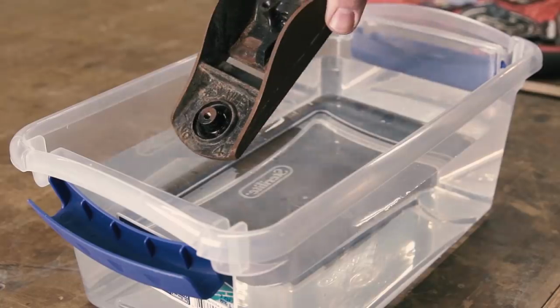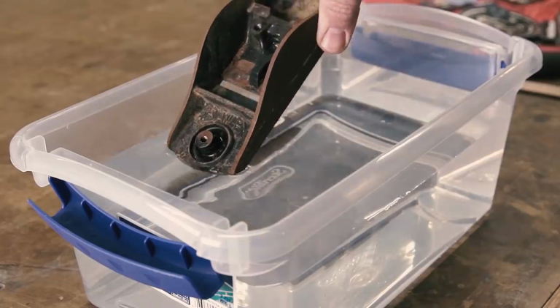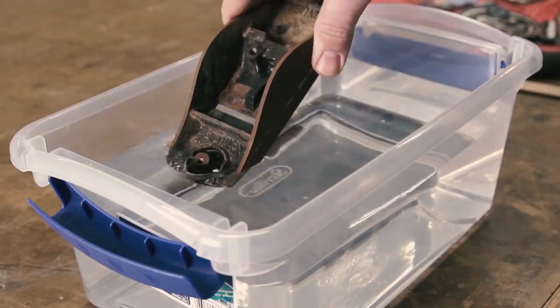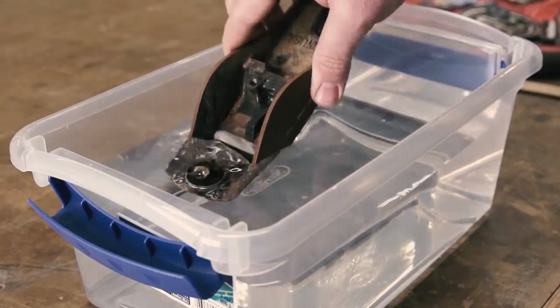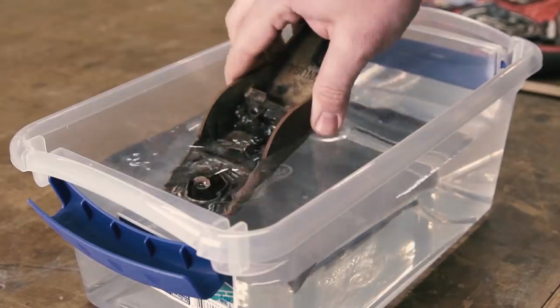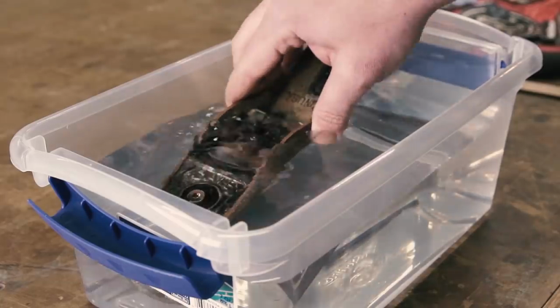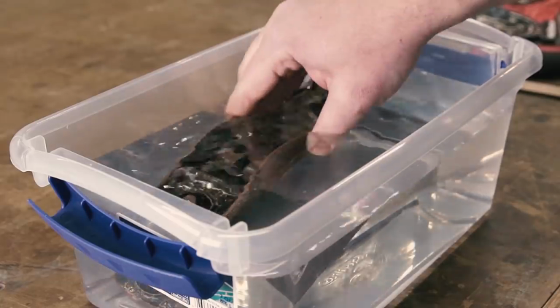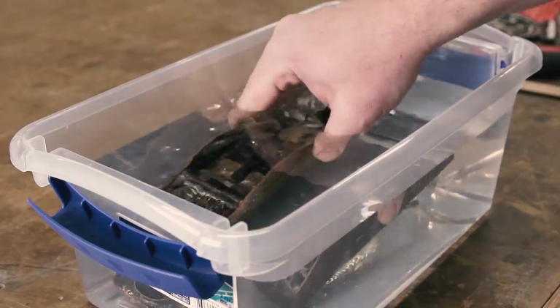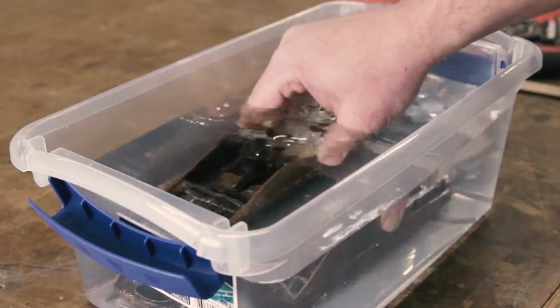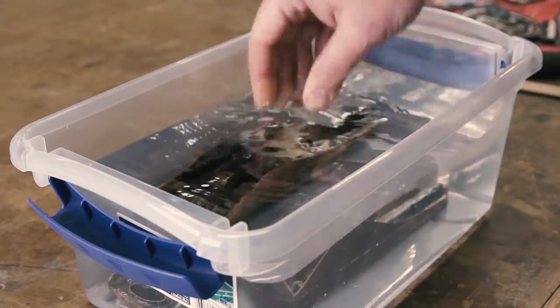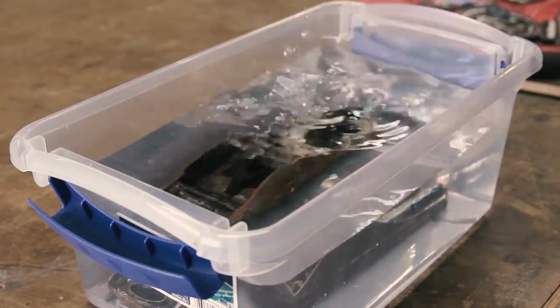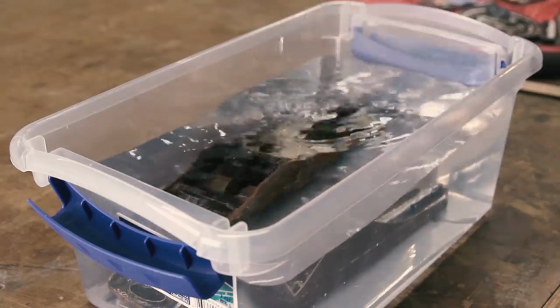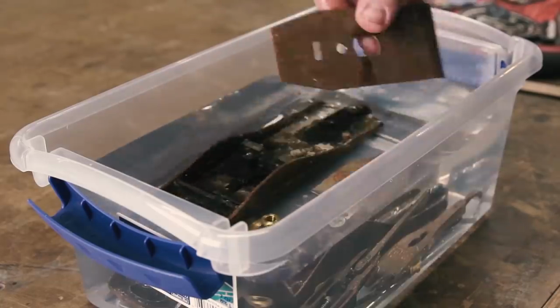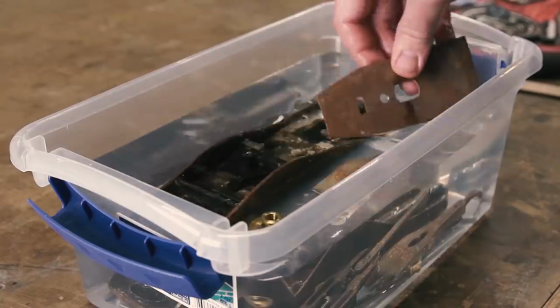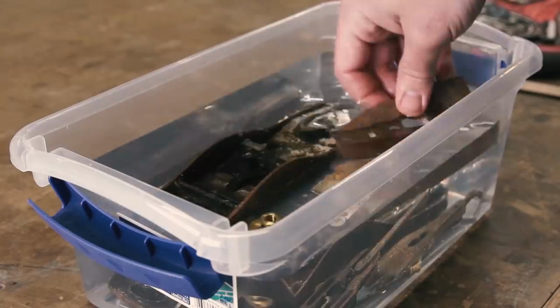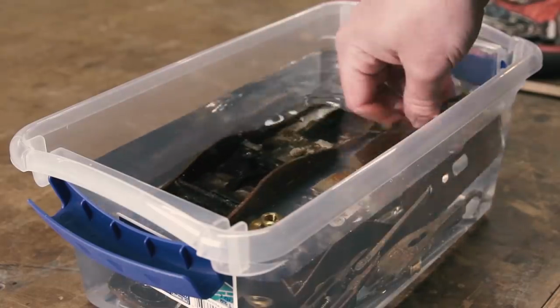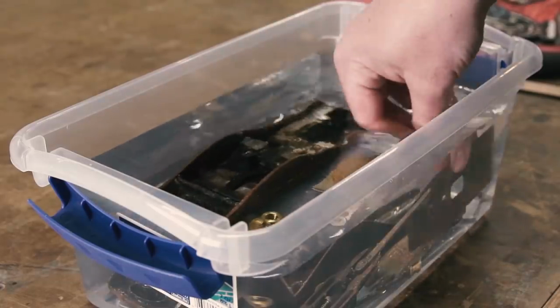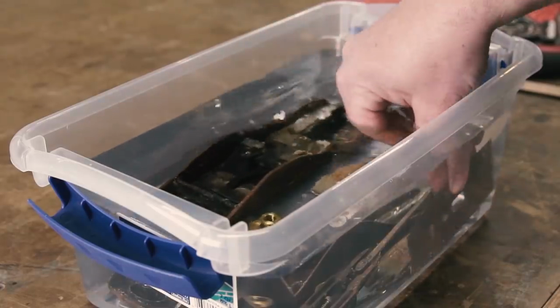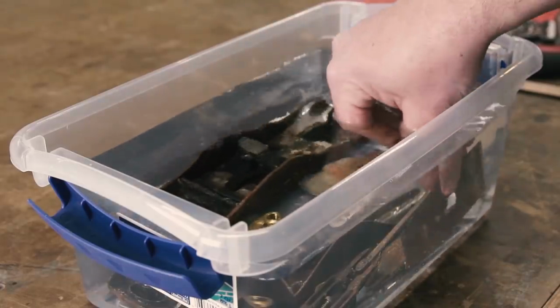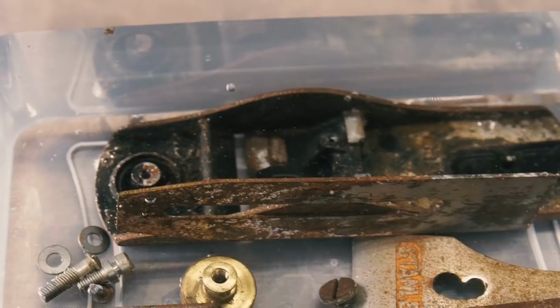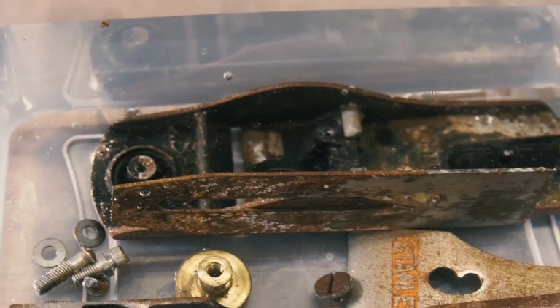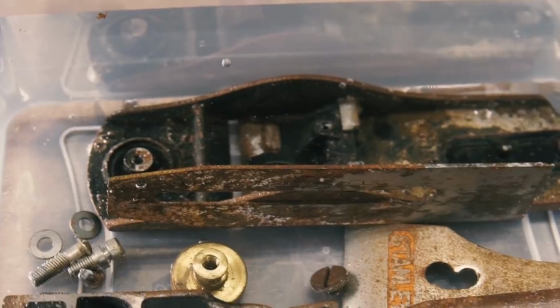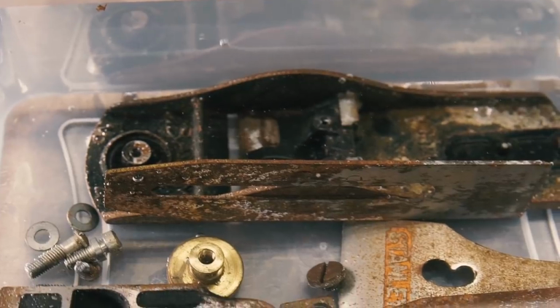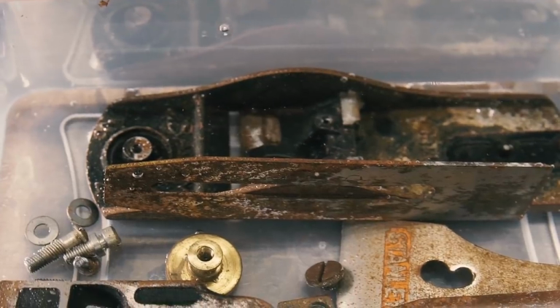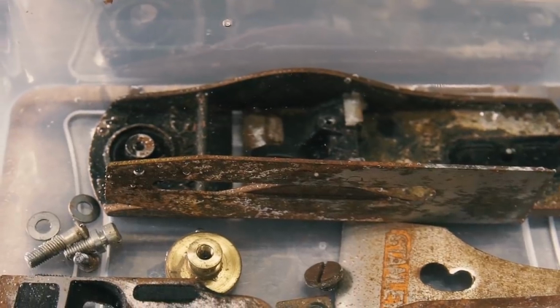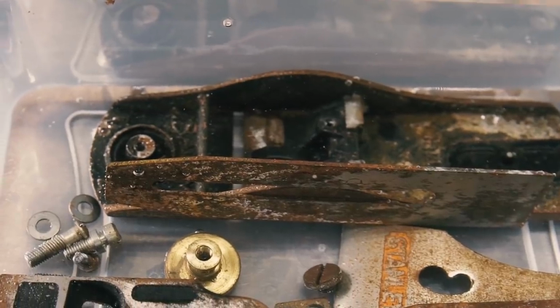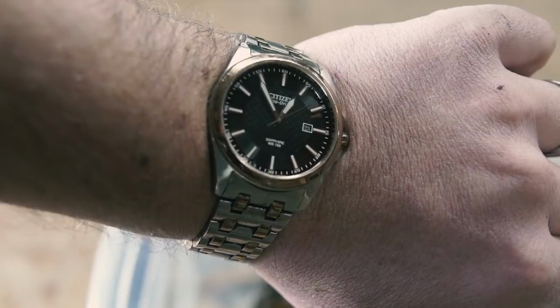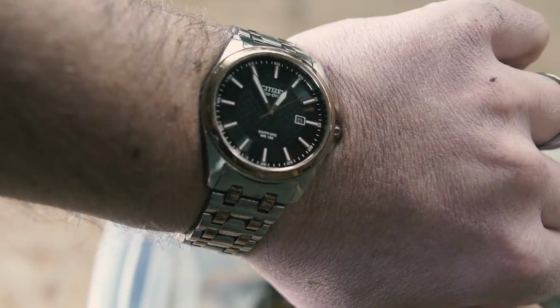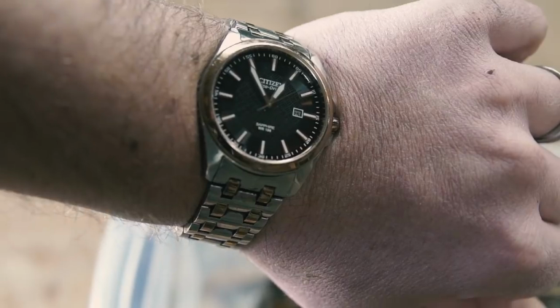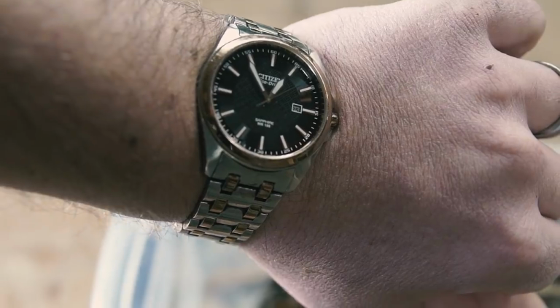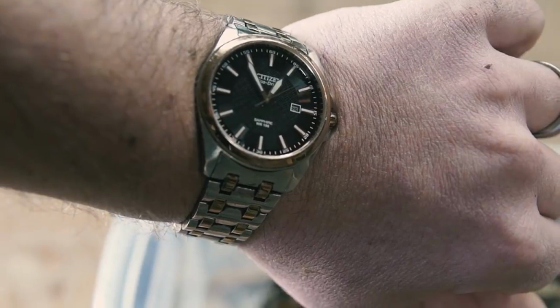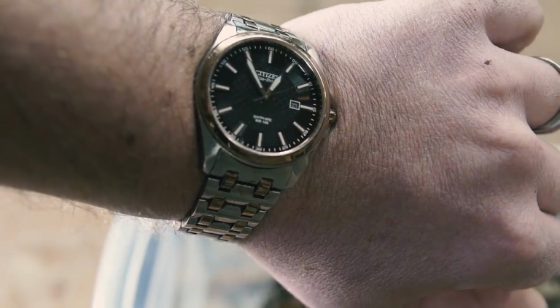Then it's into the bath they go. While the metal parts were soaking, I worked on the wooden handles.